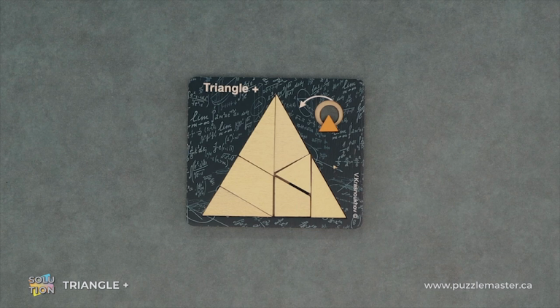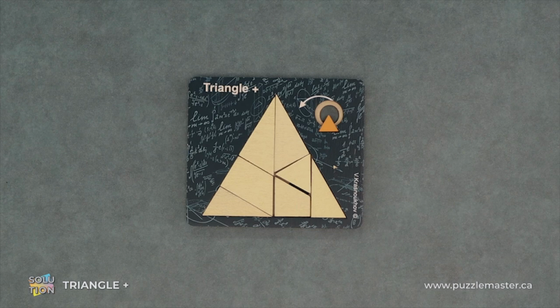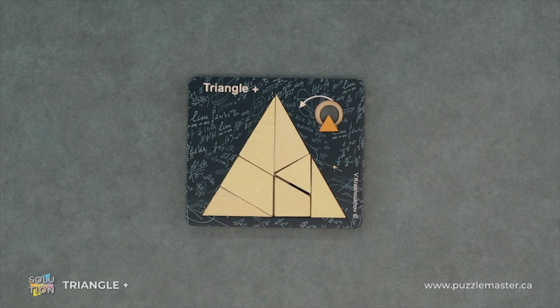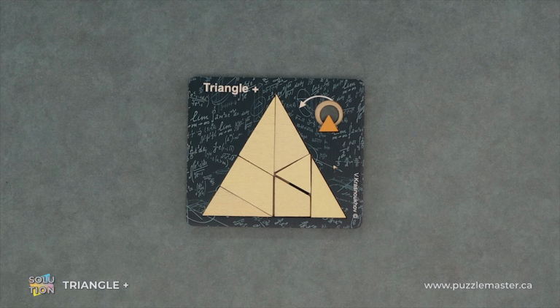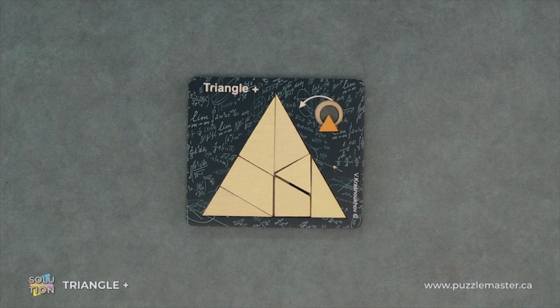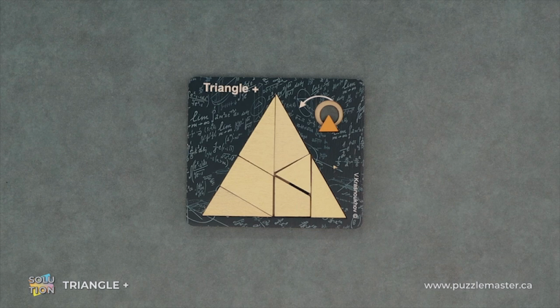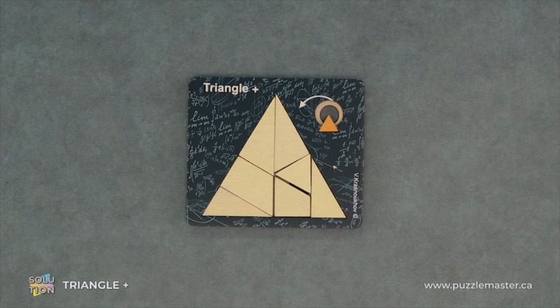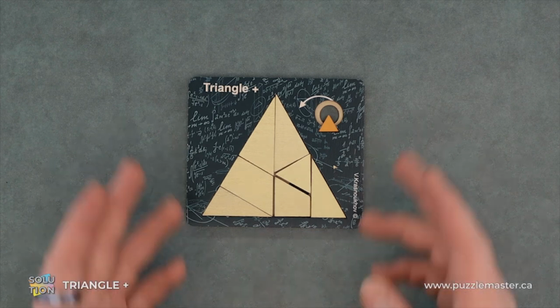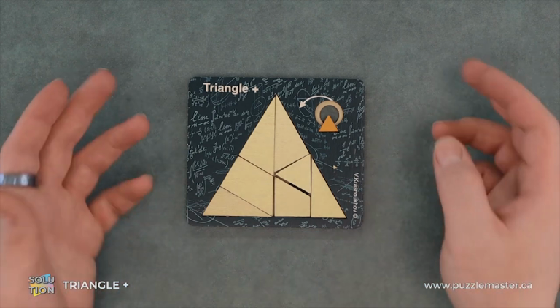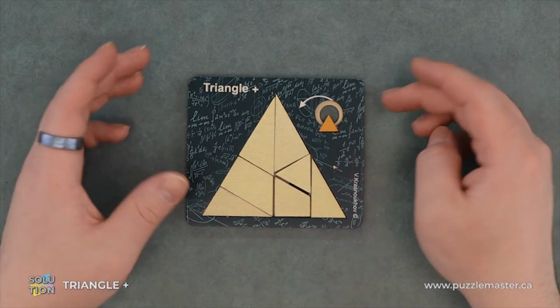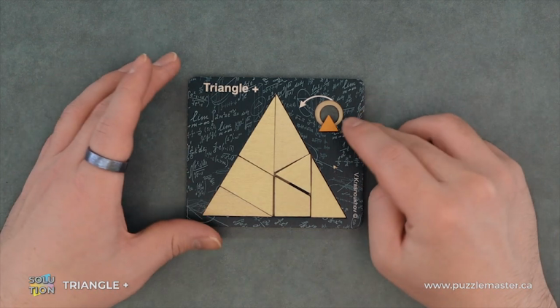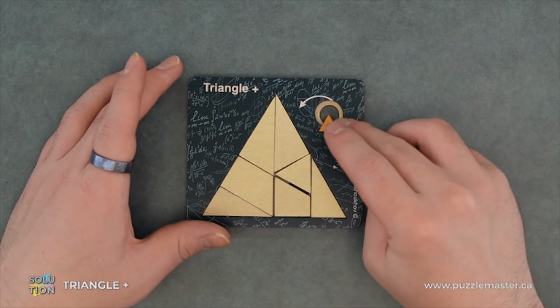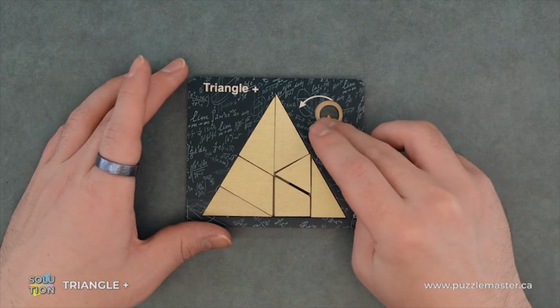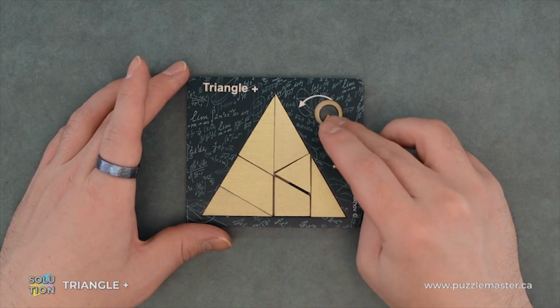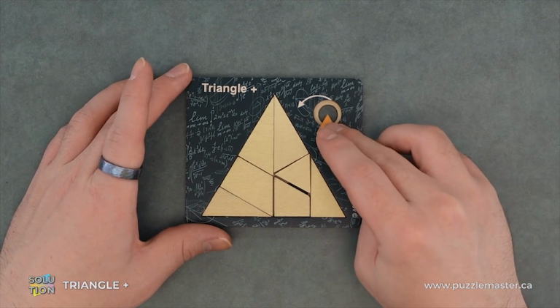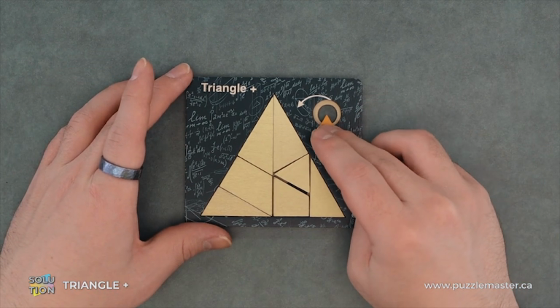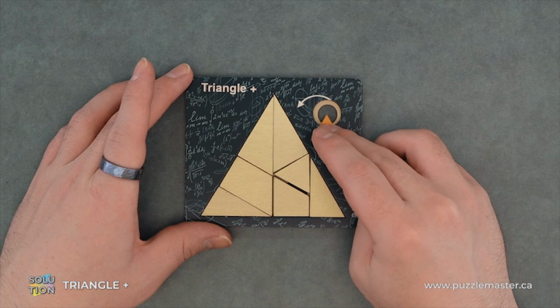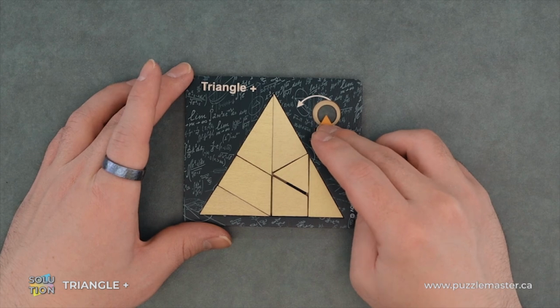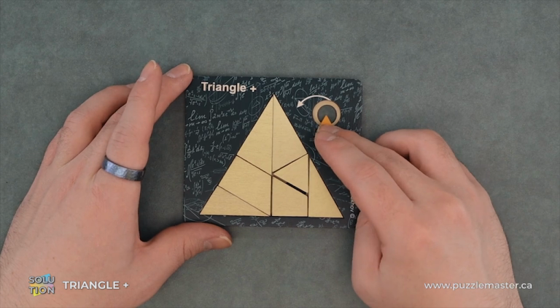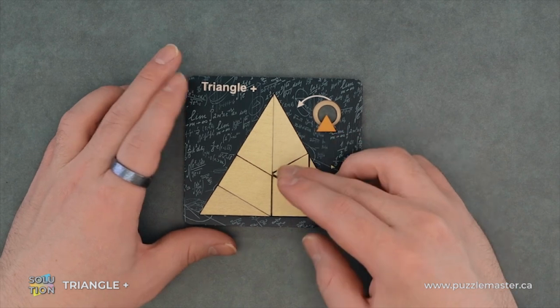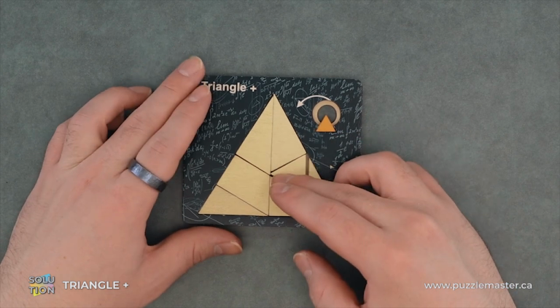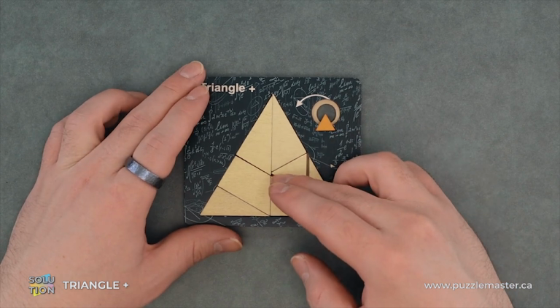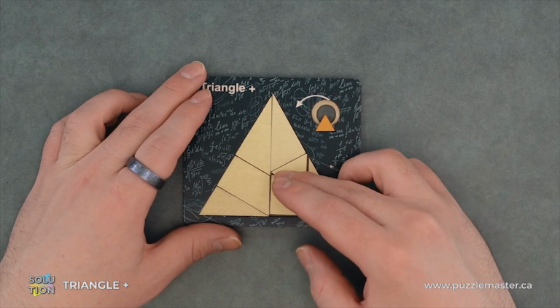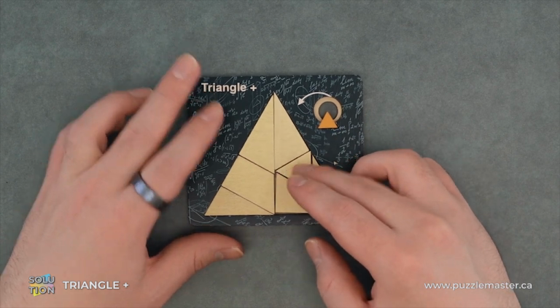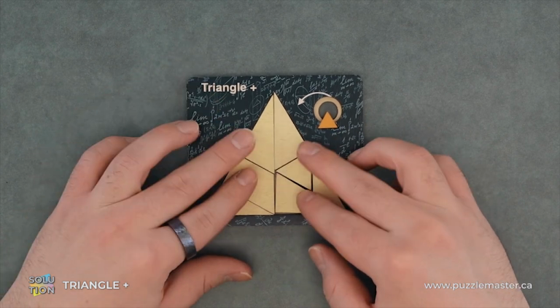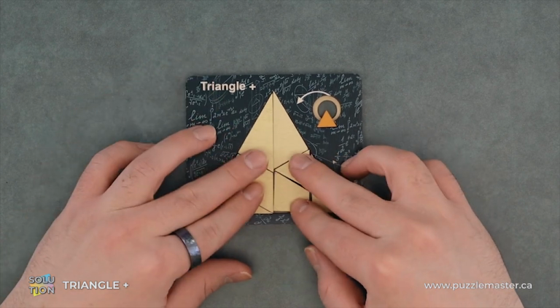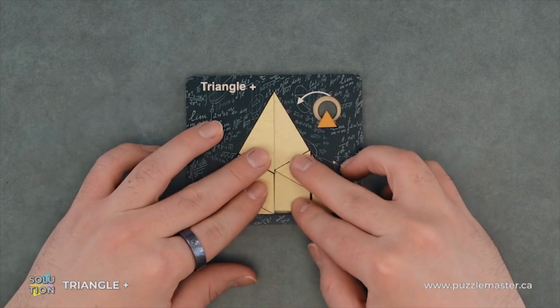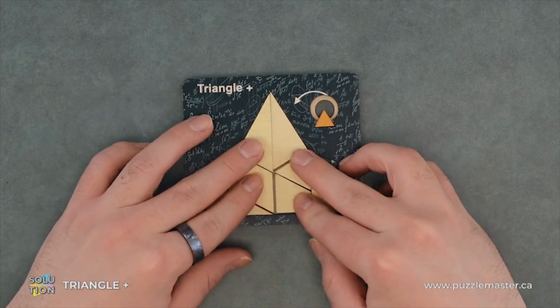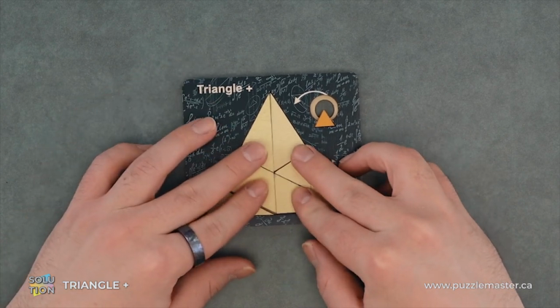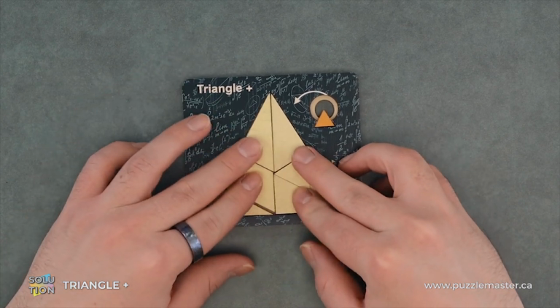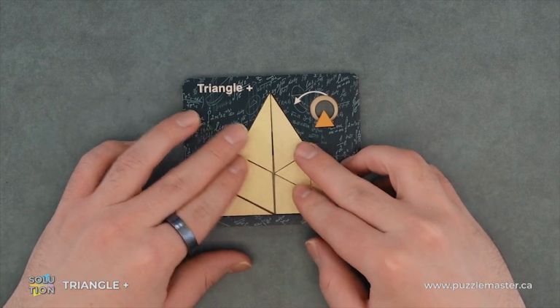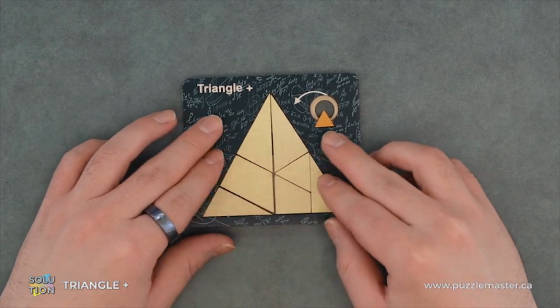The main goal of this puzzle is to fit this little triangle here into this bigger triangle with all the pieces.